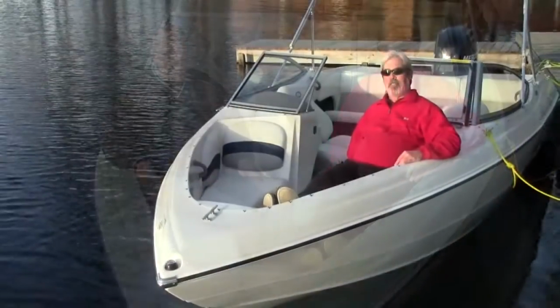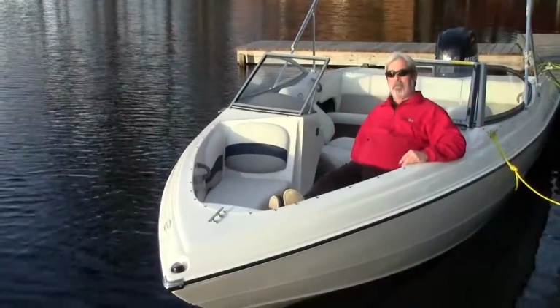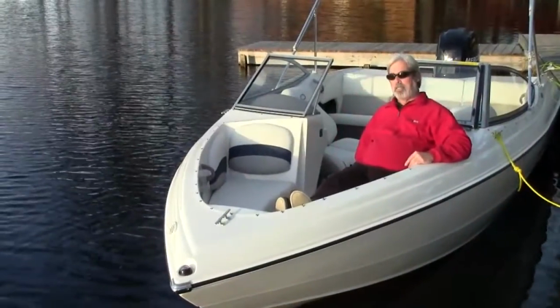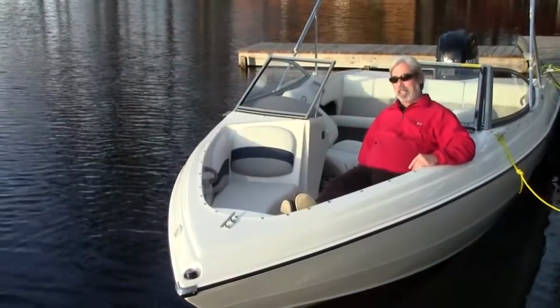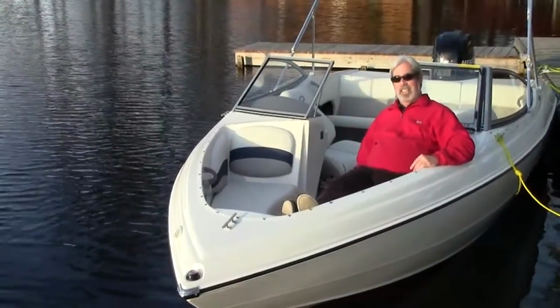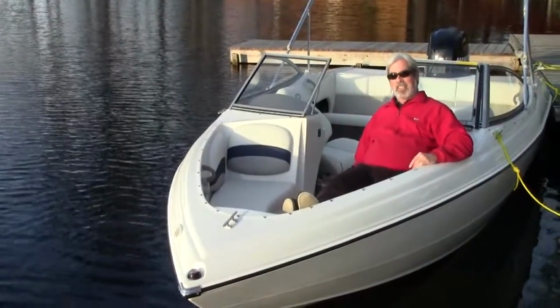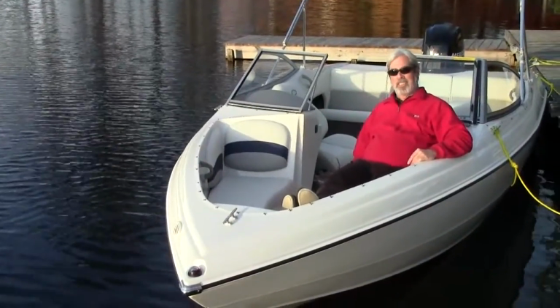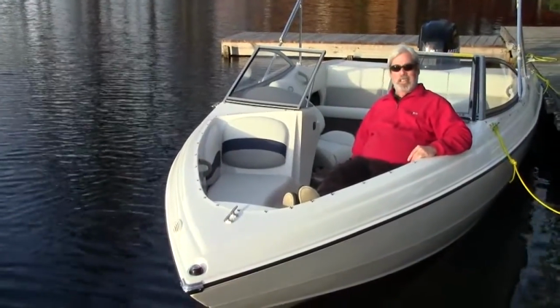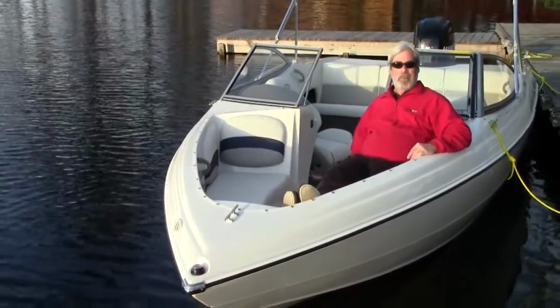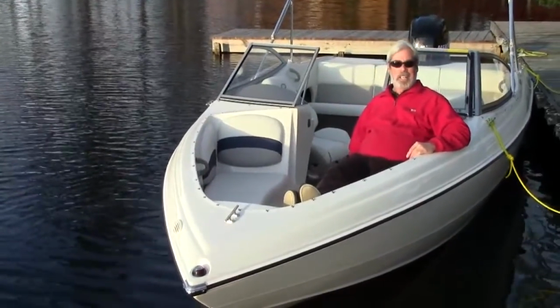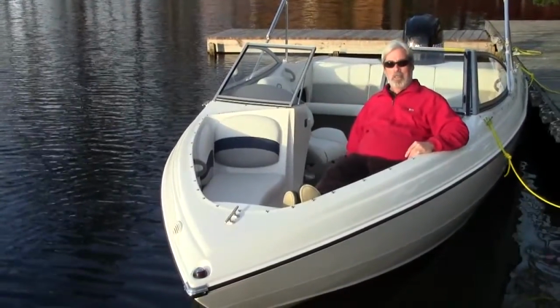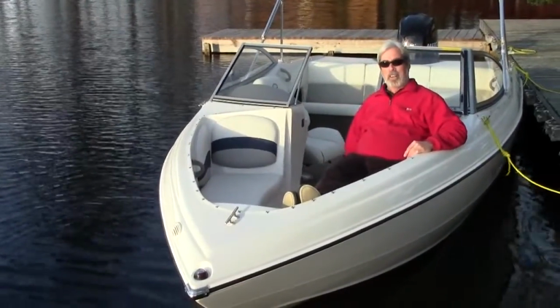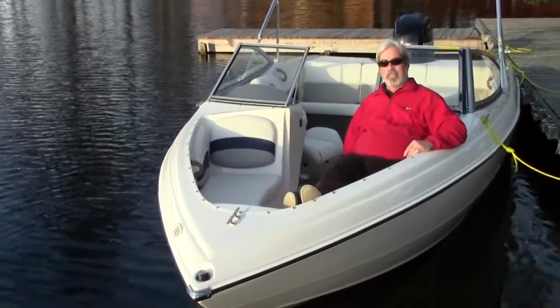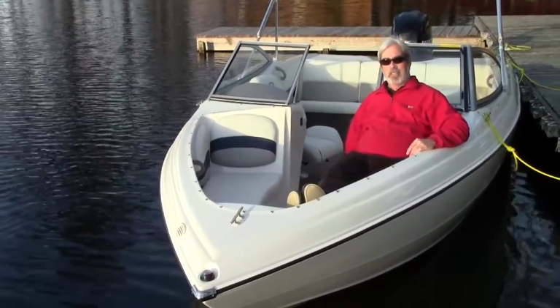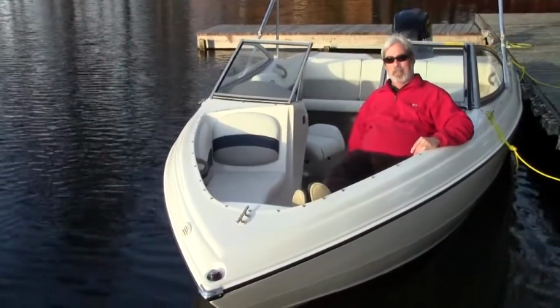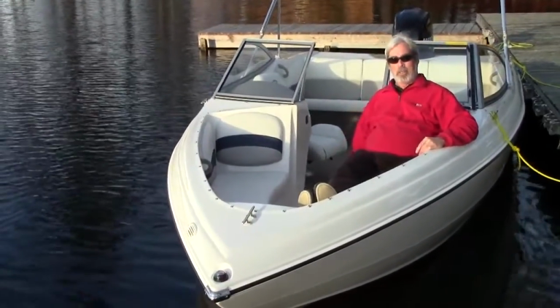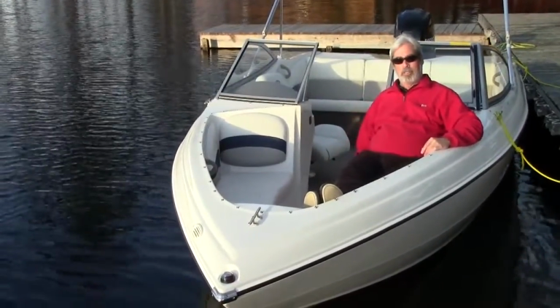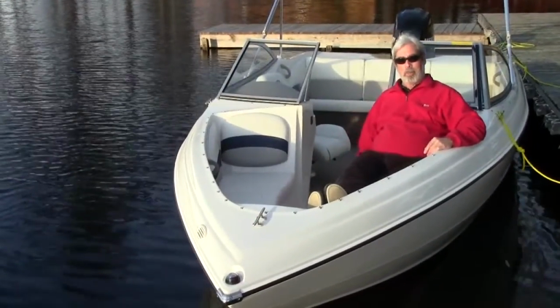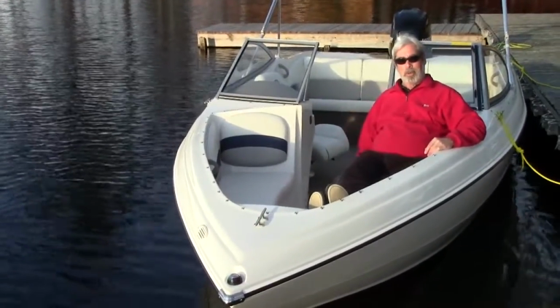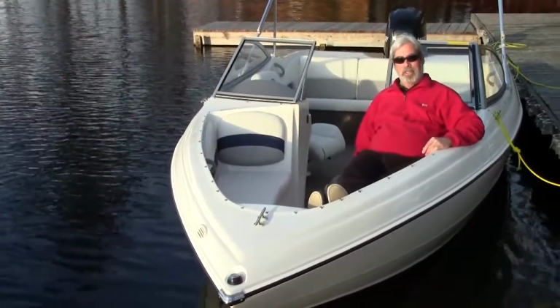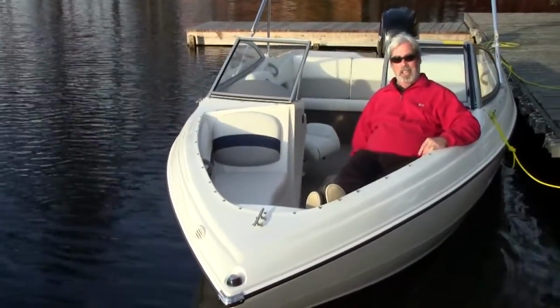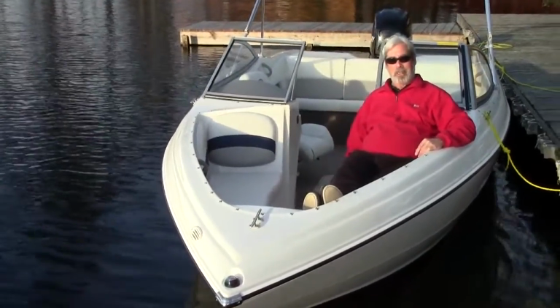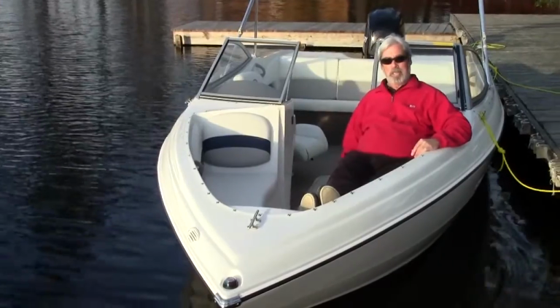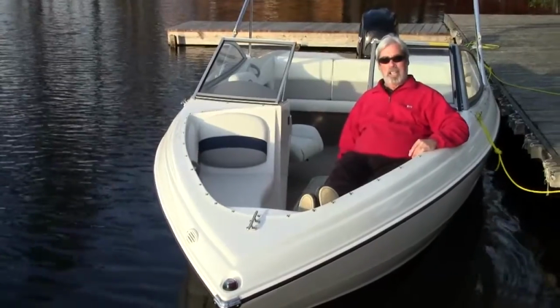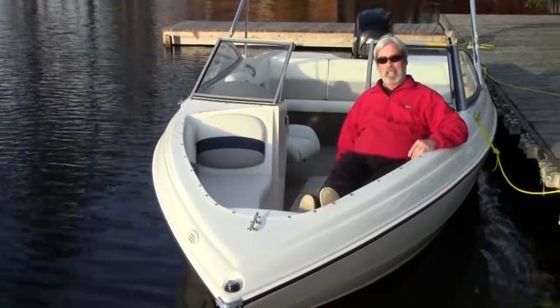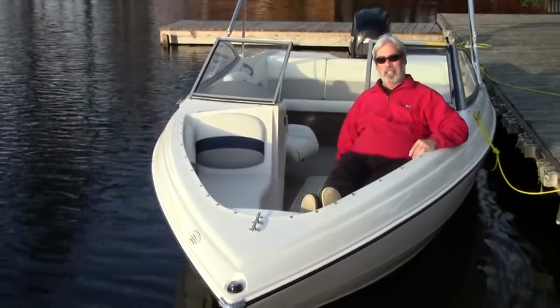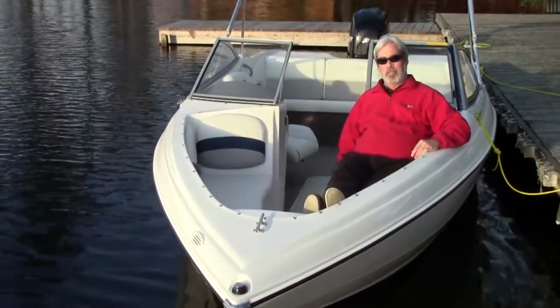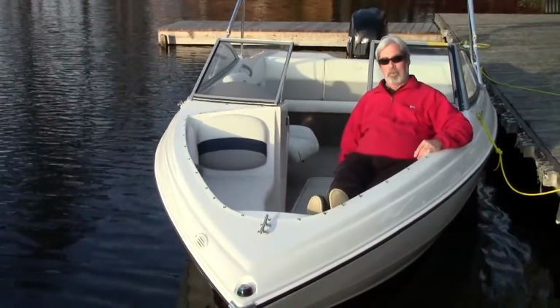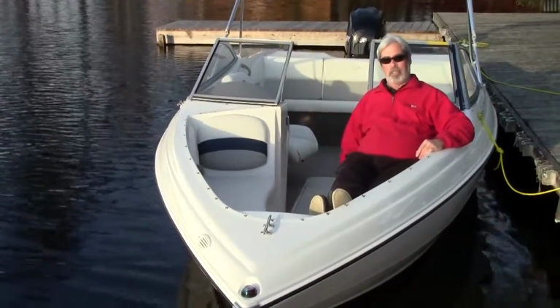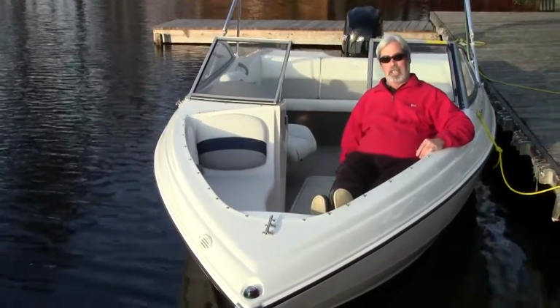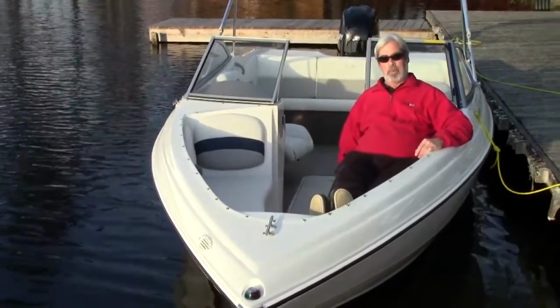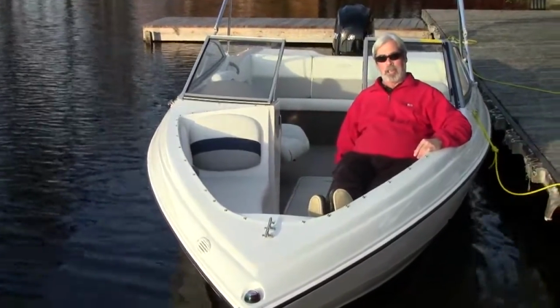For more information on the Stingray 191RX and other great boats, go to BoatingWorld.com. I'm Alan Jones, and we'll see you out on the water.